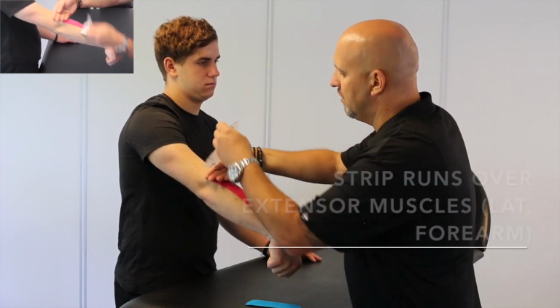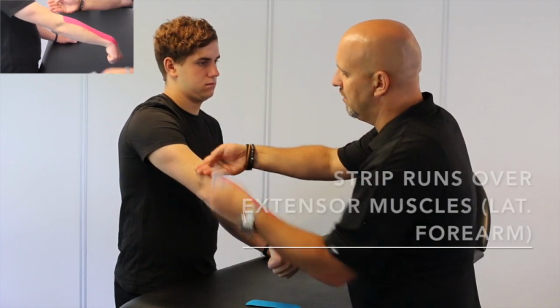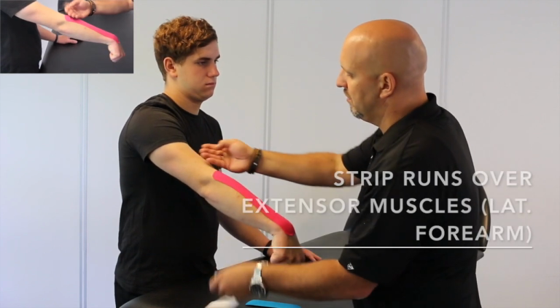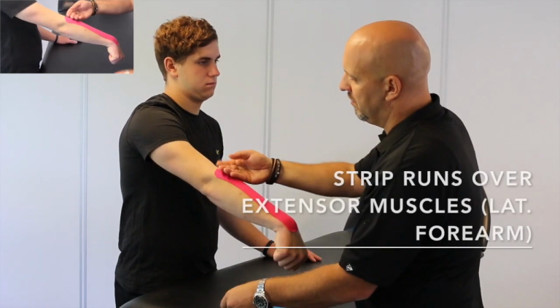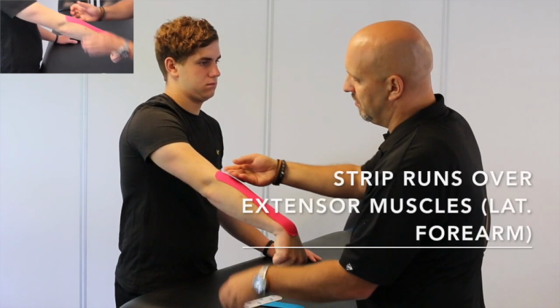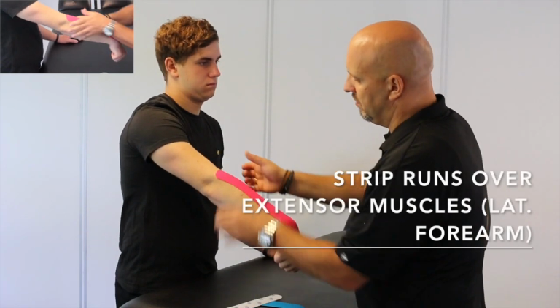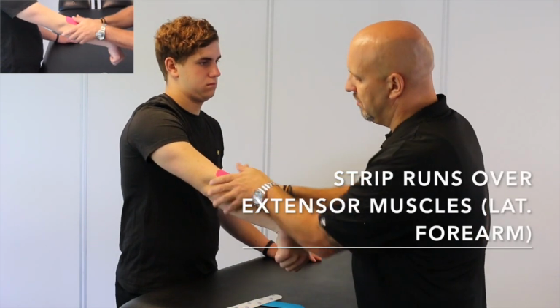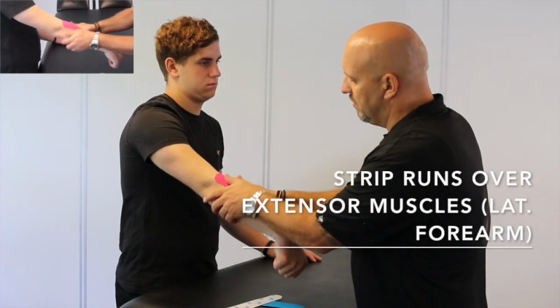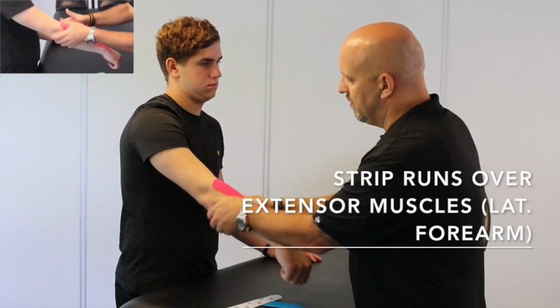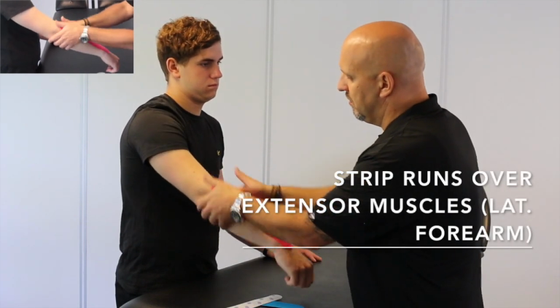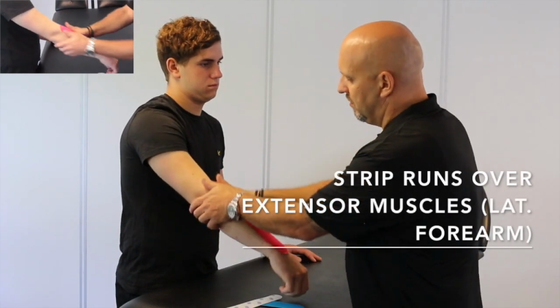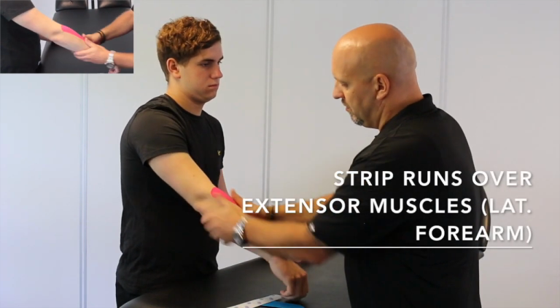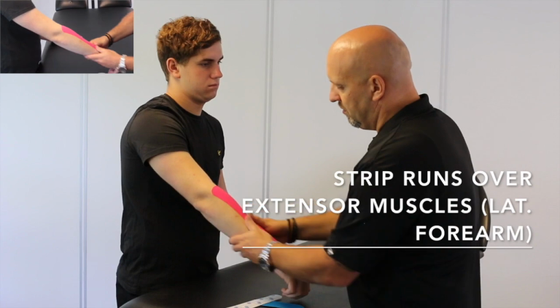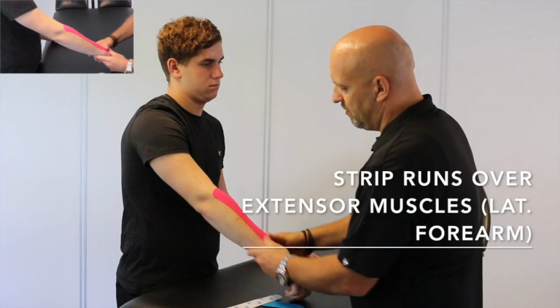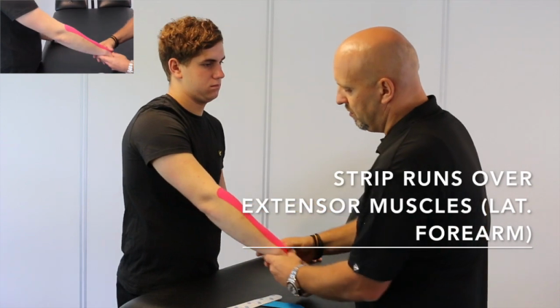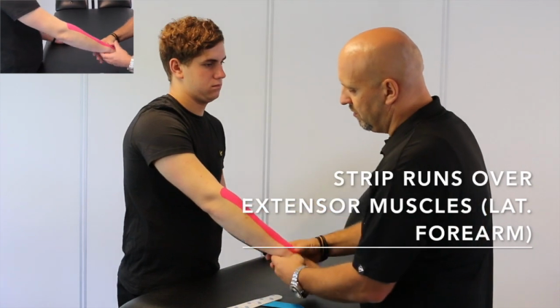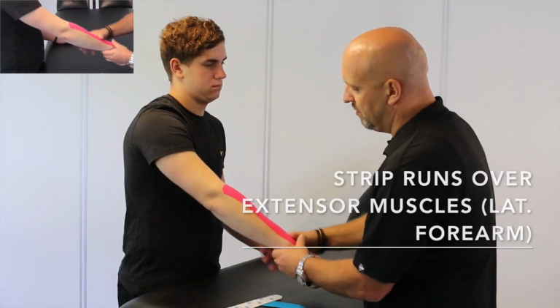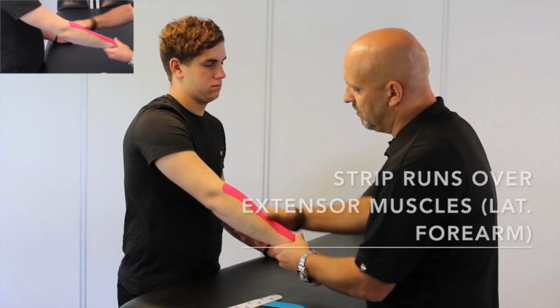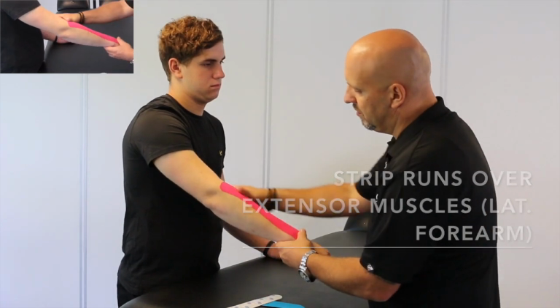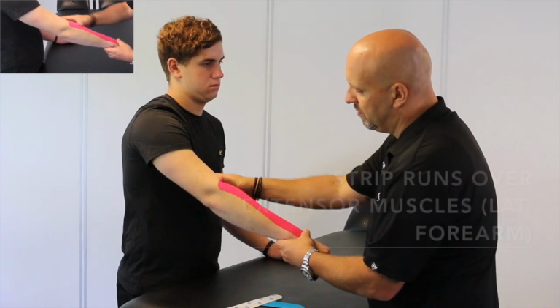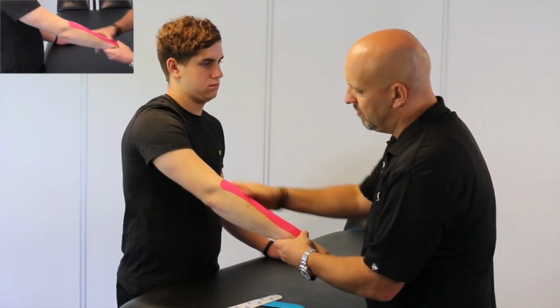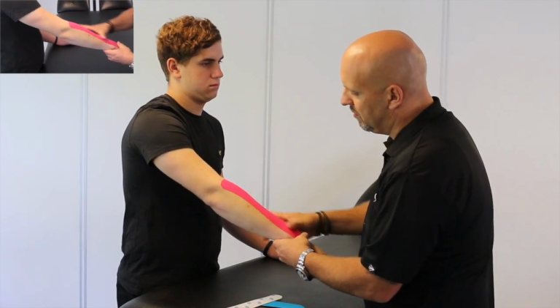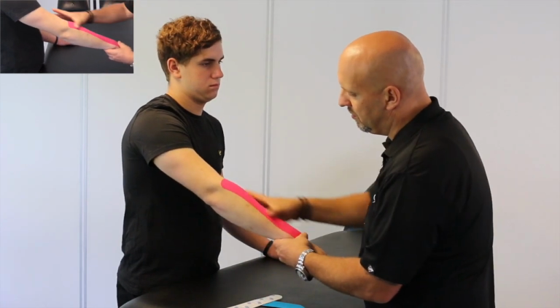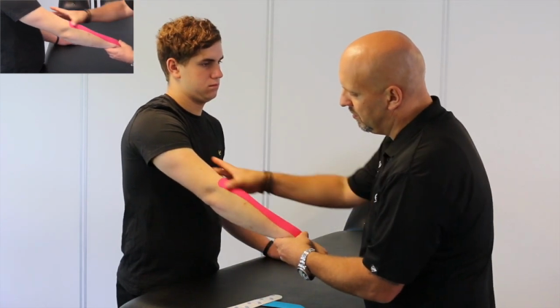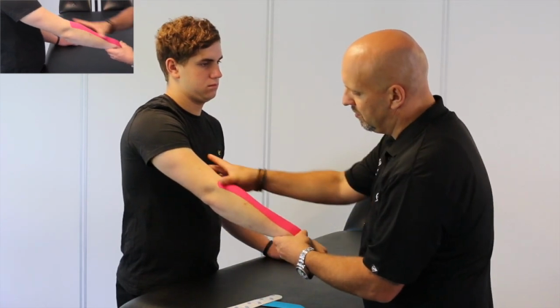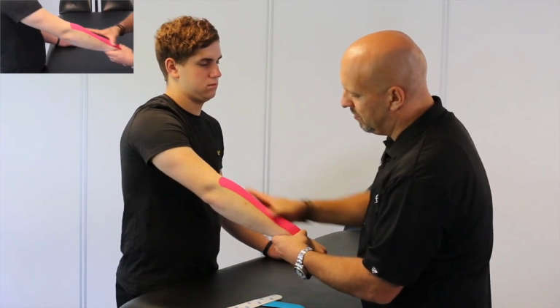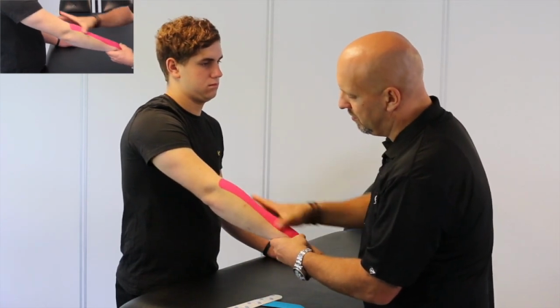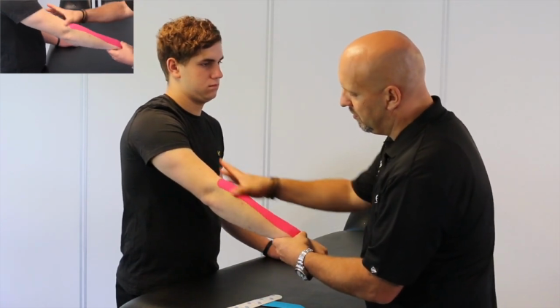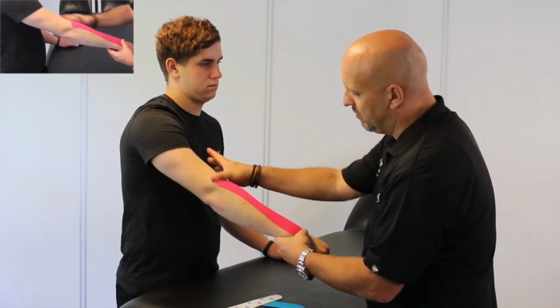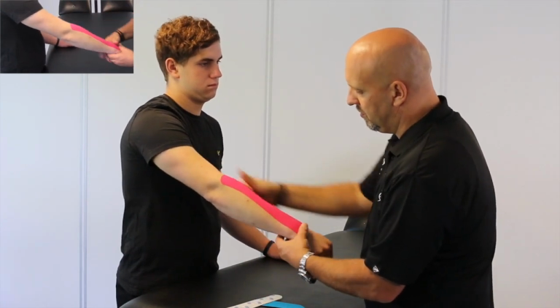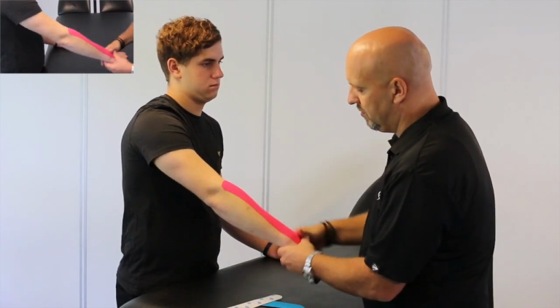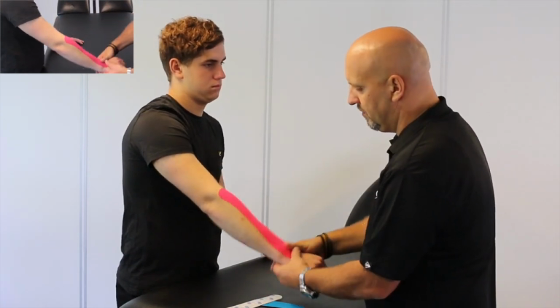Then we just pull the strip up so it runs over the extensor muscles on the lateral side of the forearm.